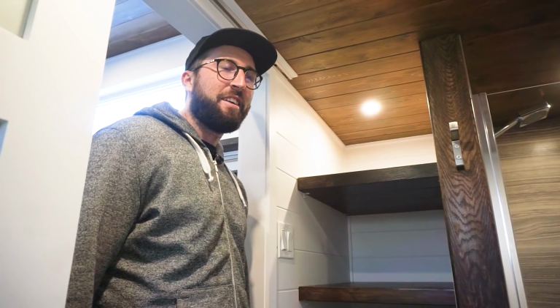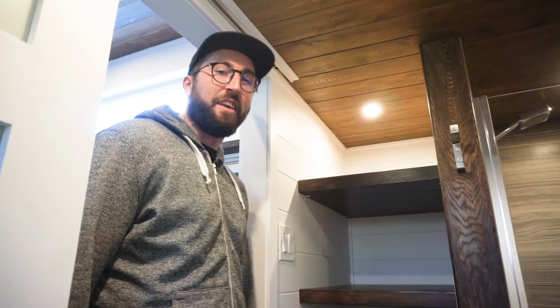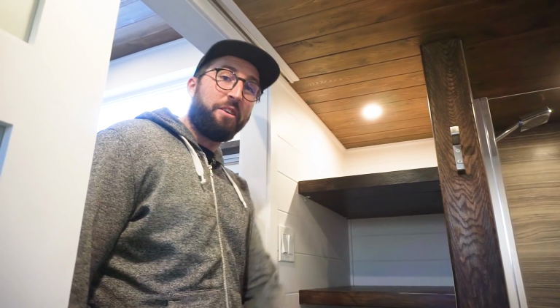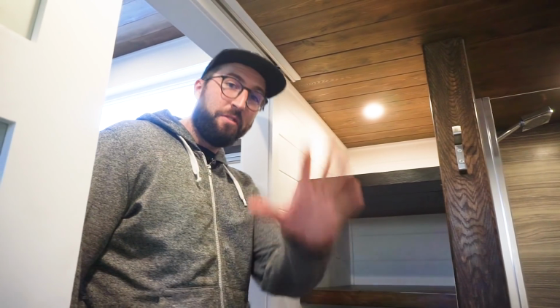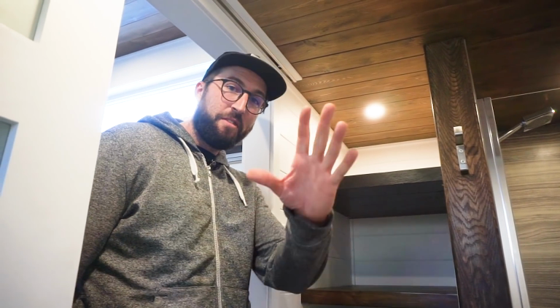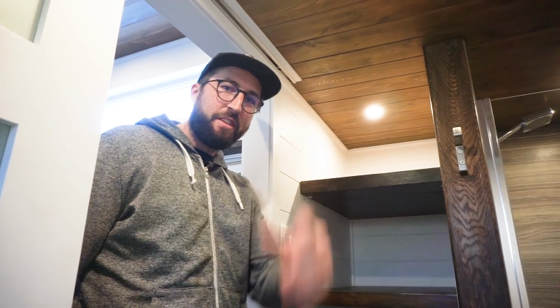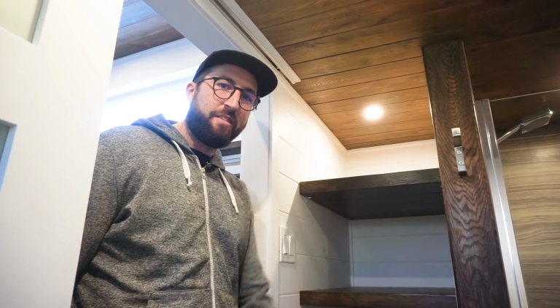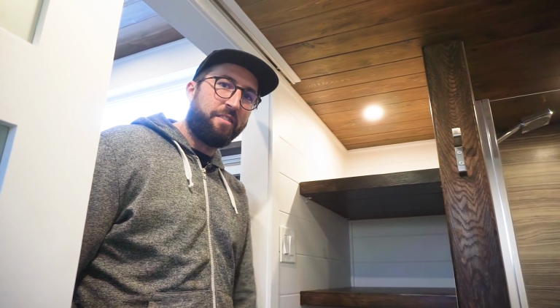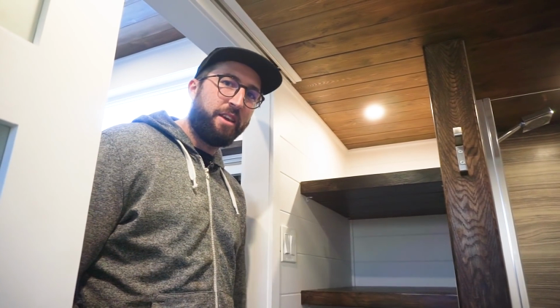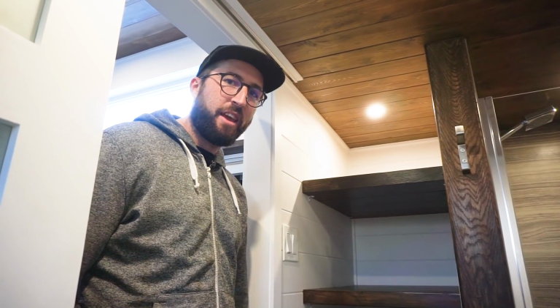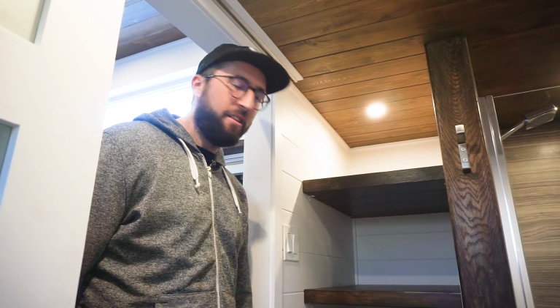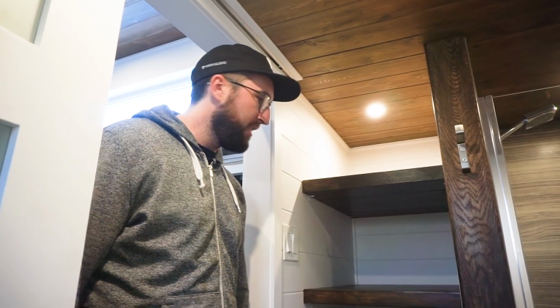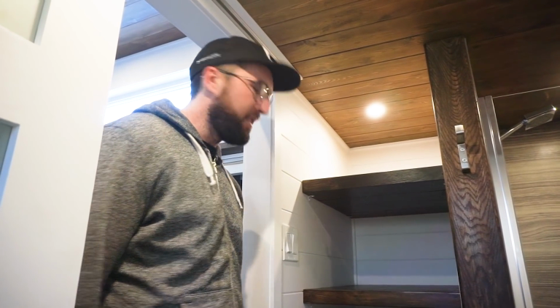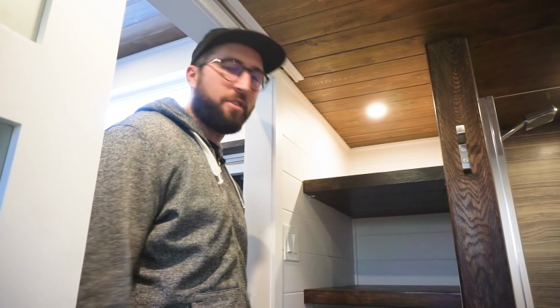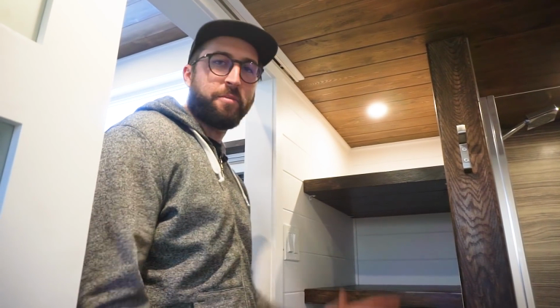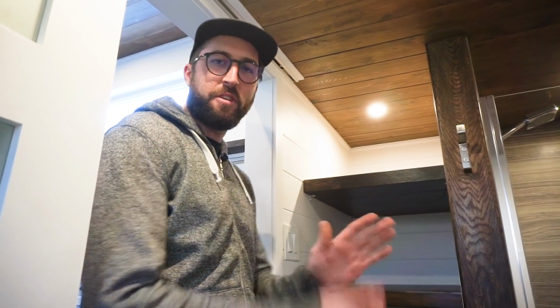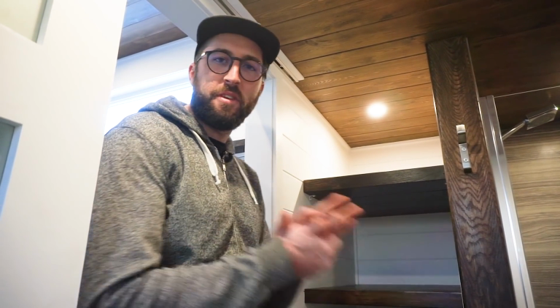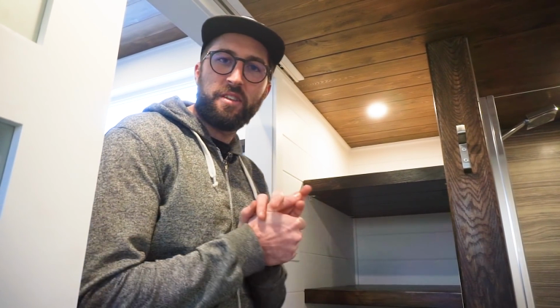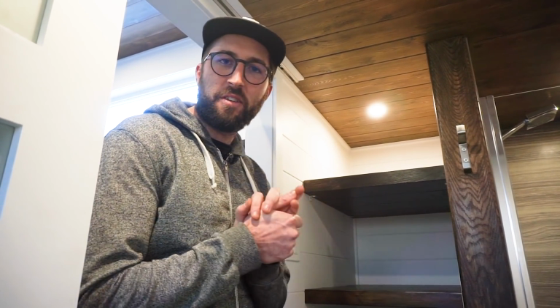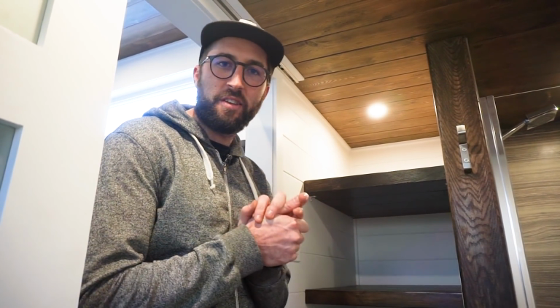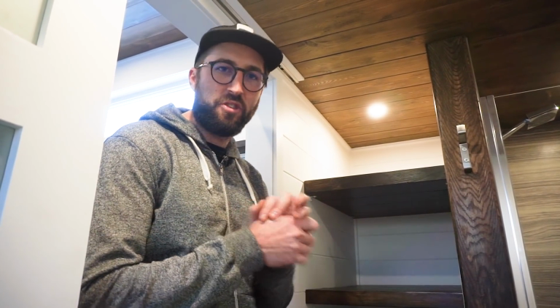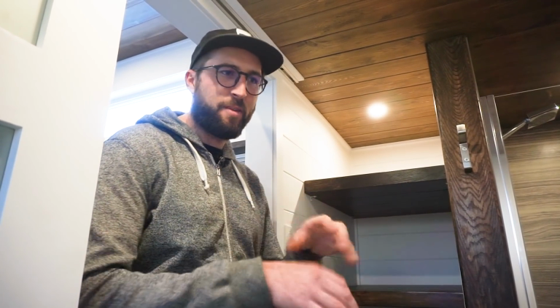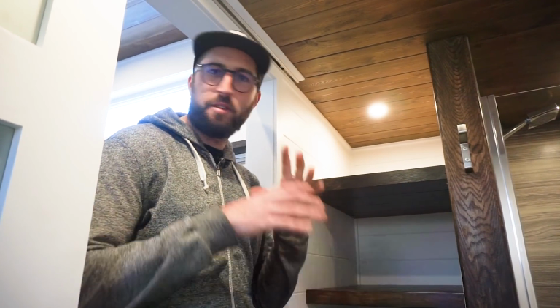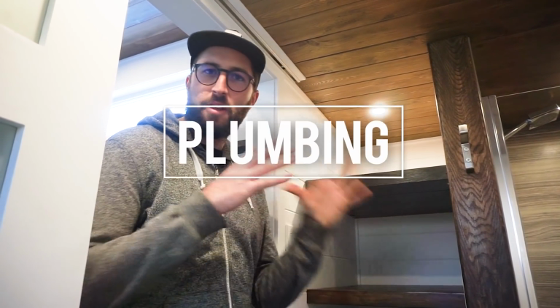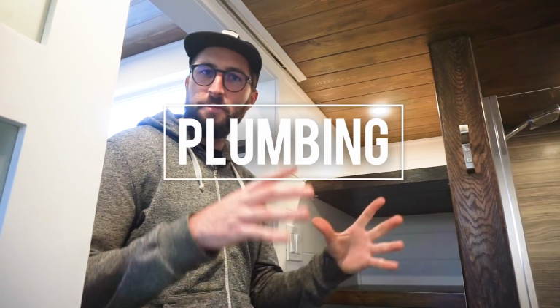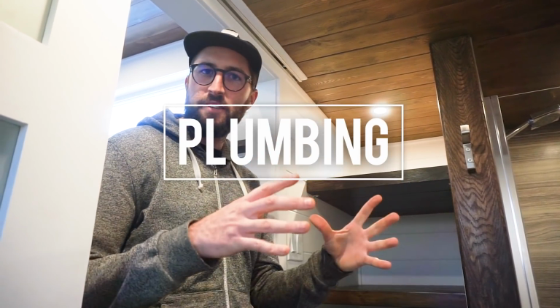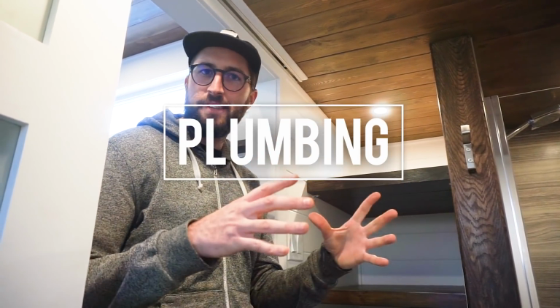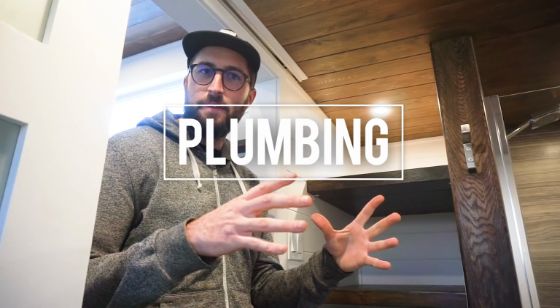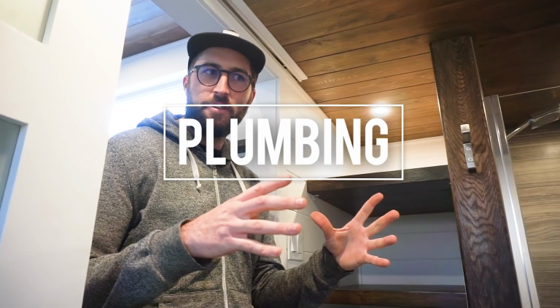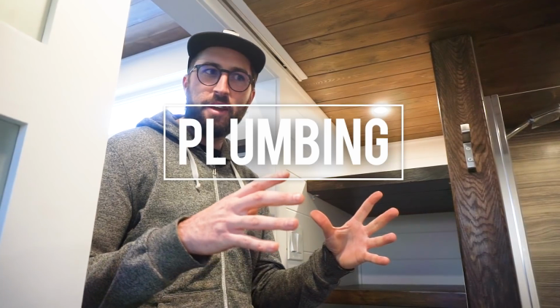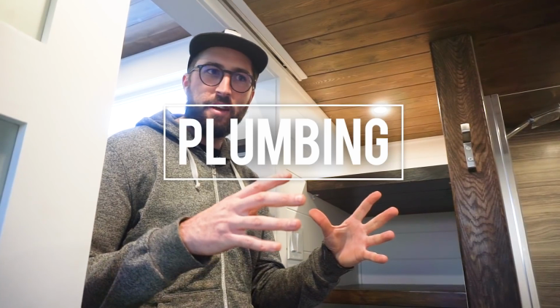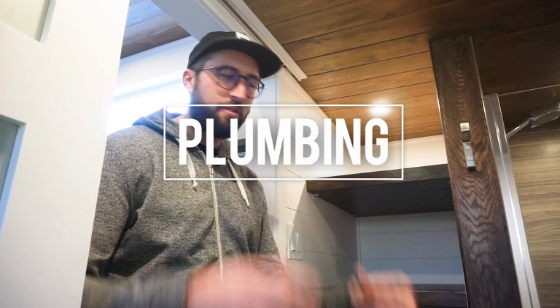Hello, this is me again. Now I'm going to be talking just about the plumbing system in our tiny house.